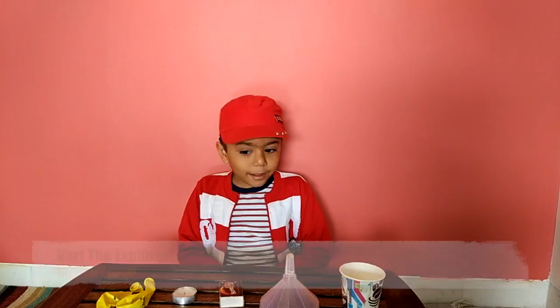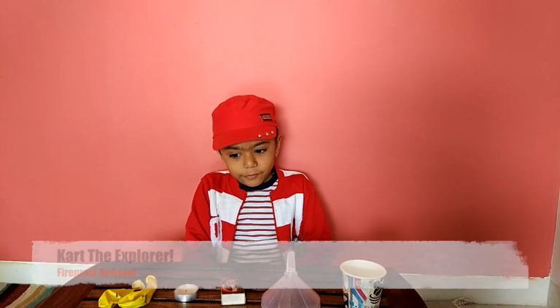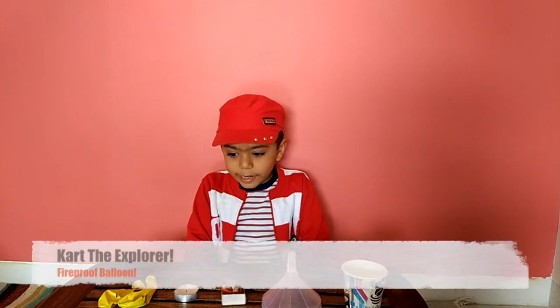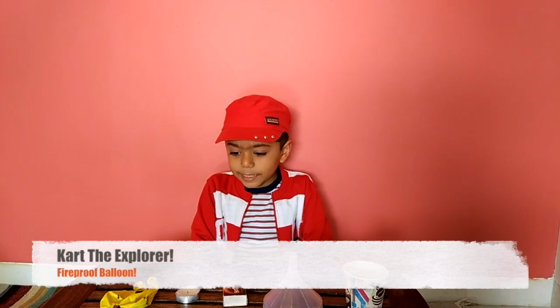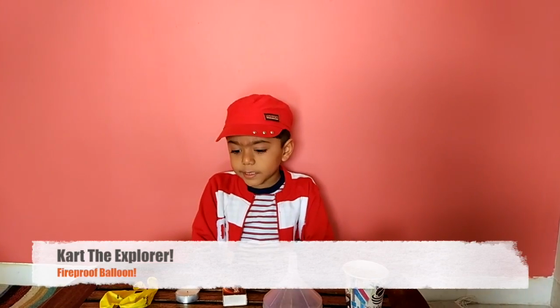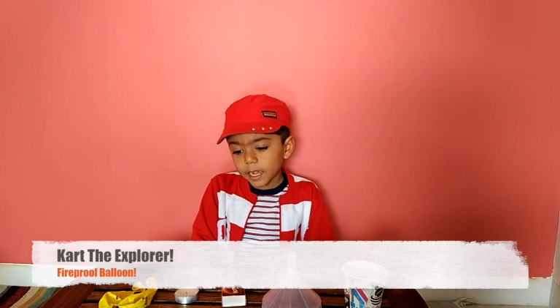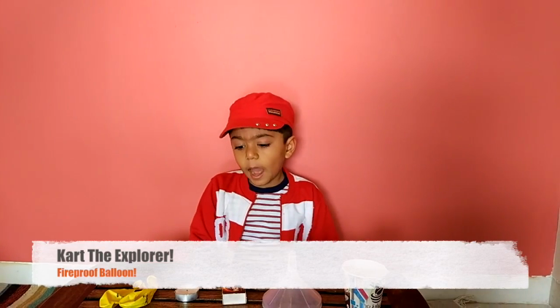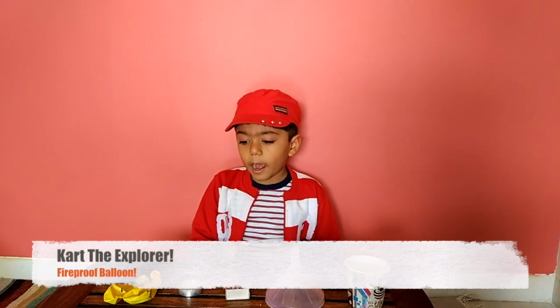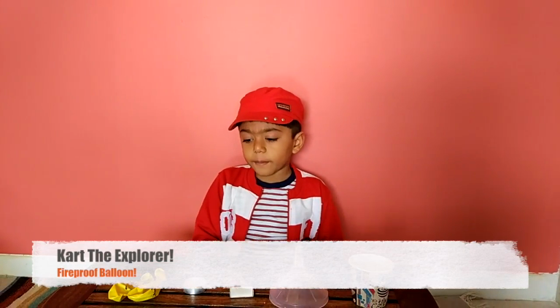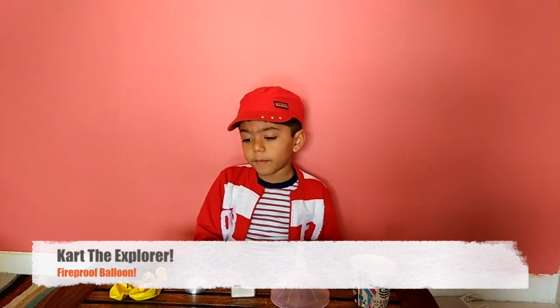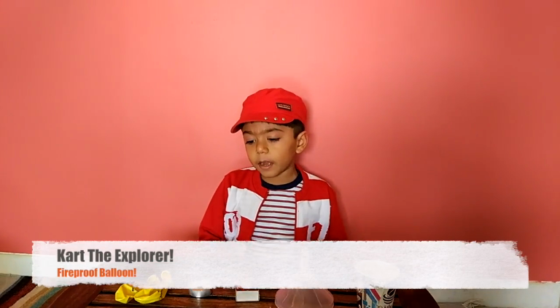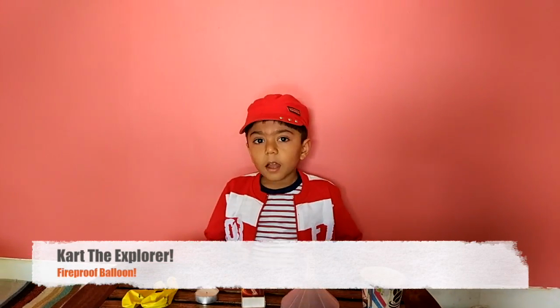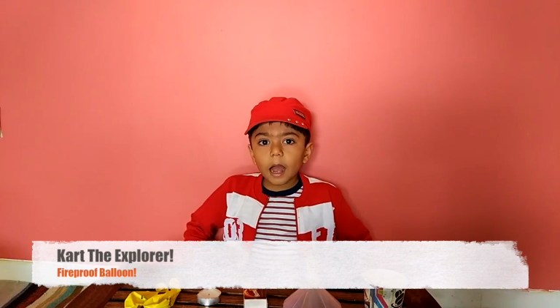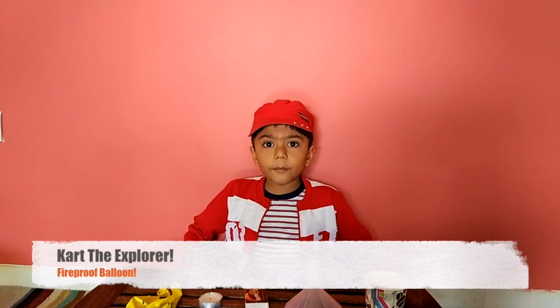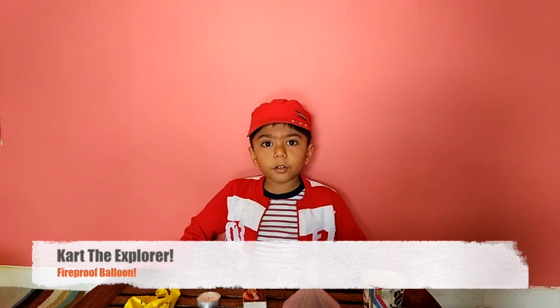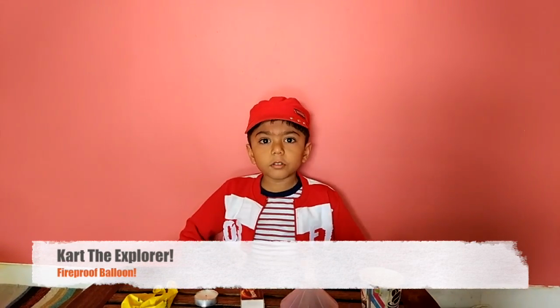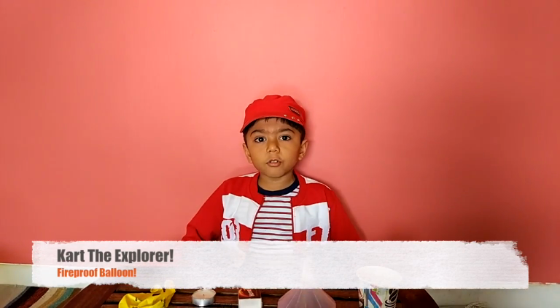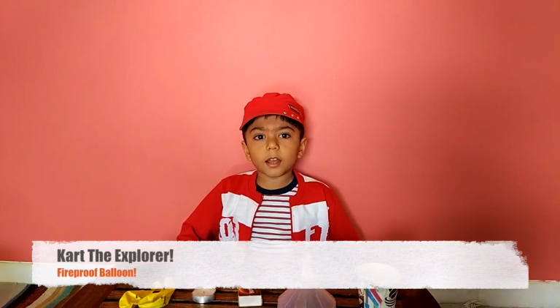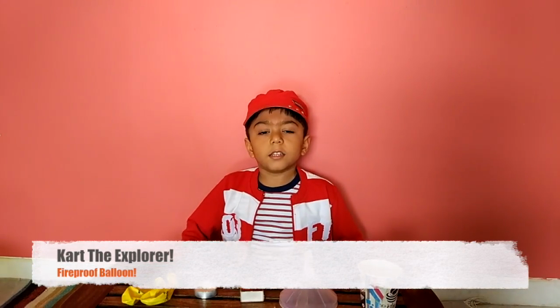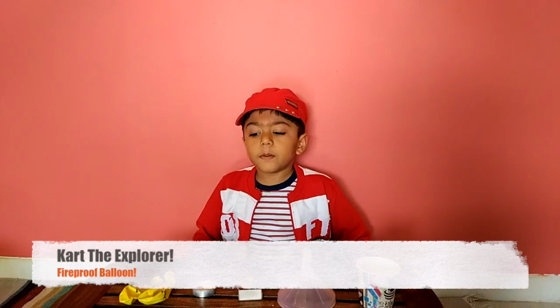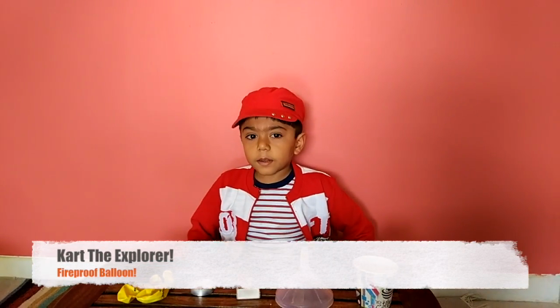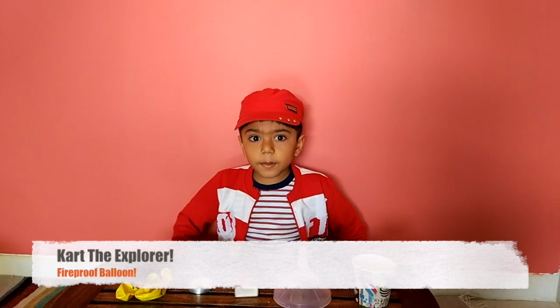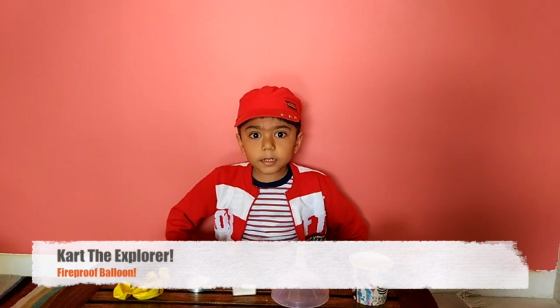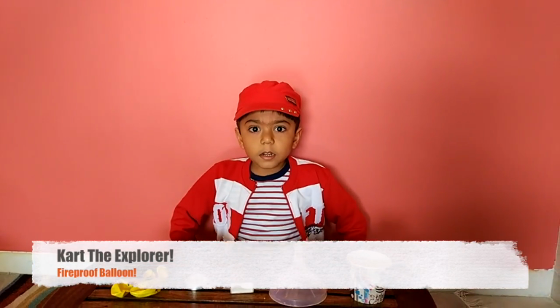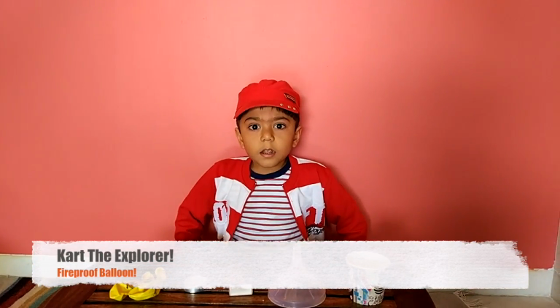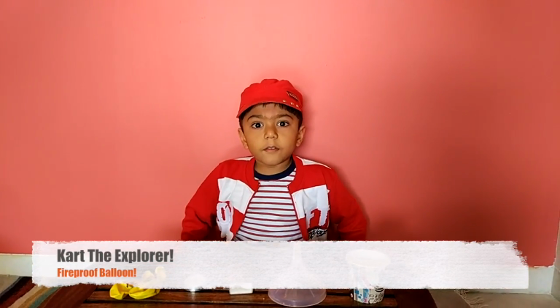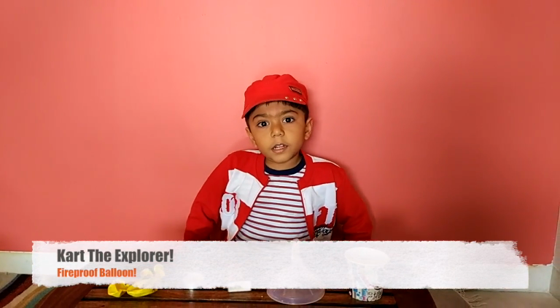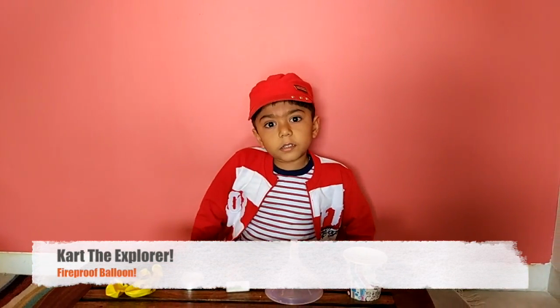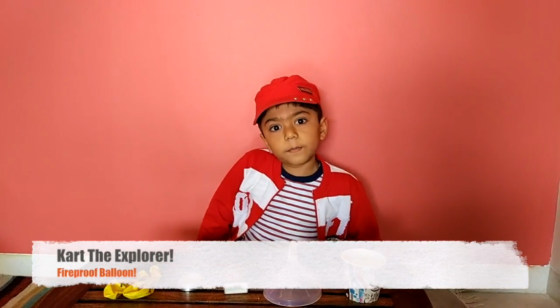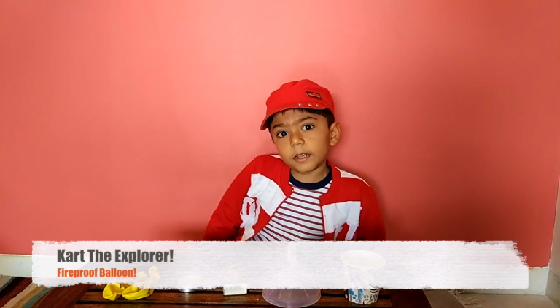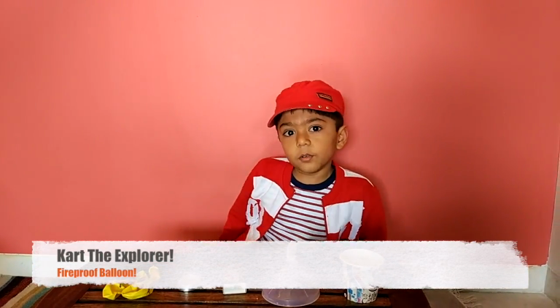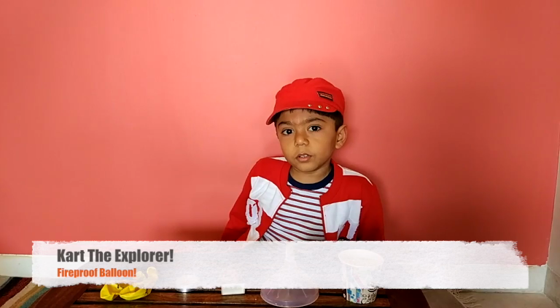Hello friends, I am back. I am going to do an experiment with balloons.